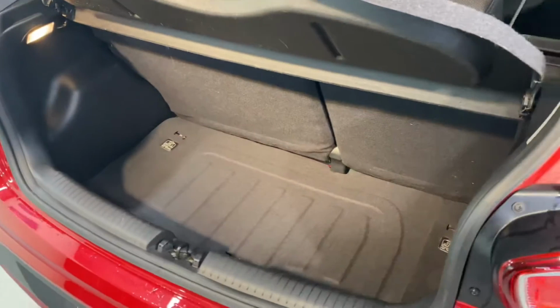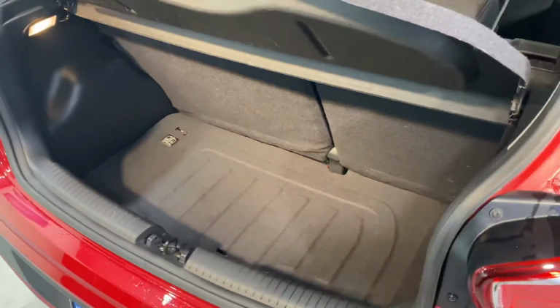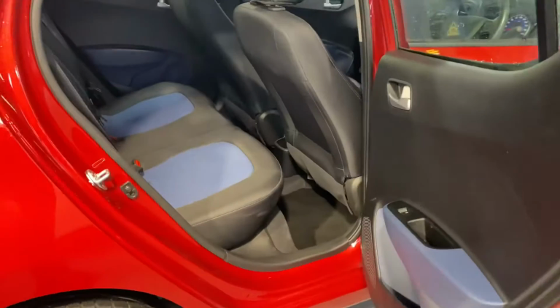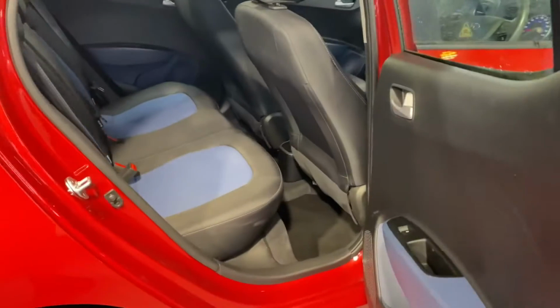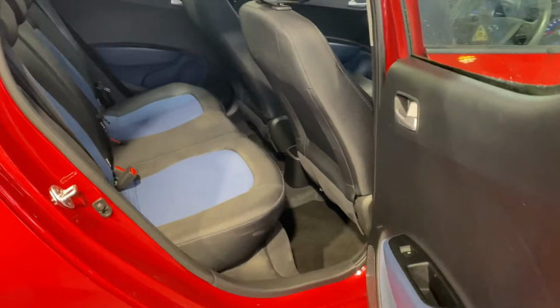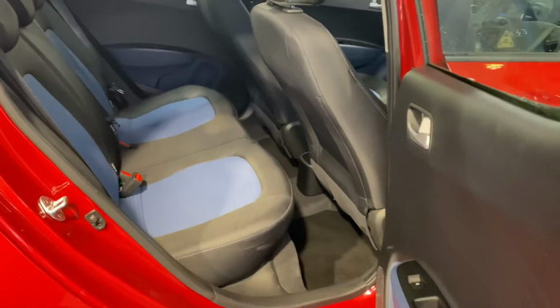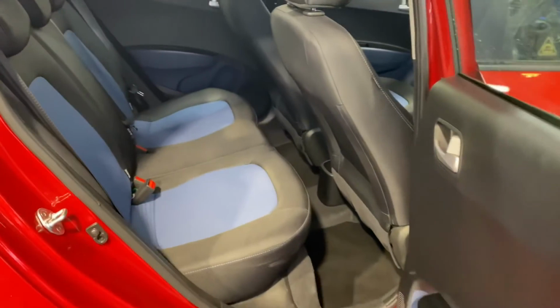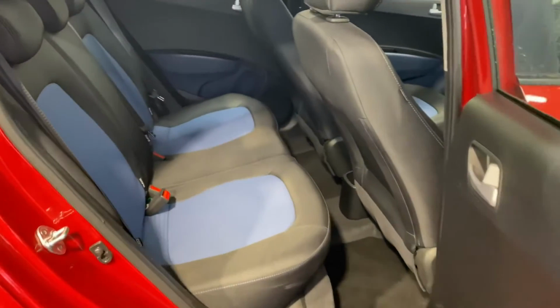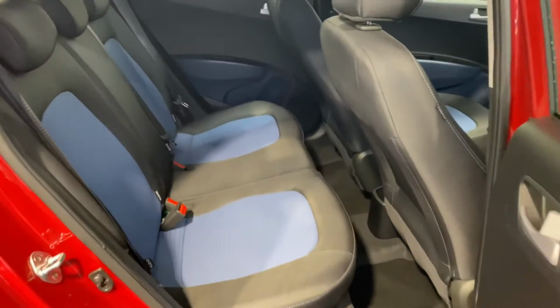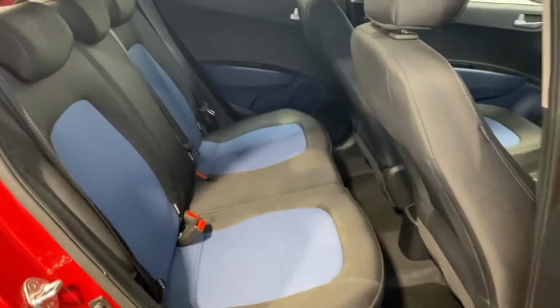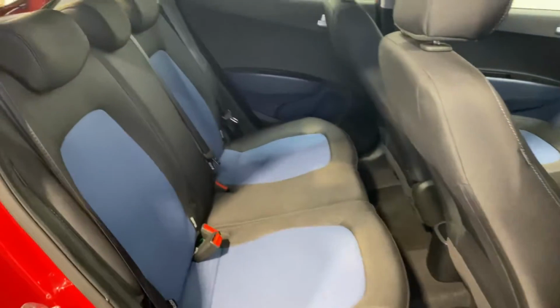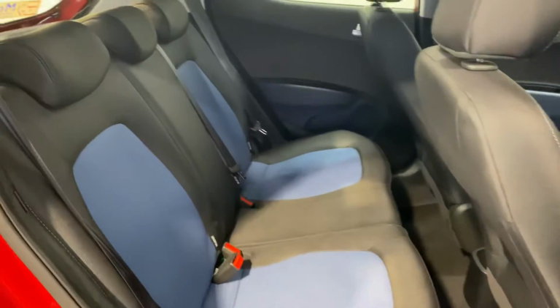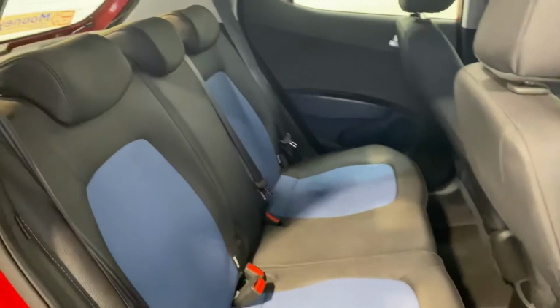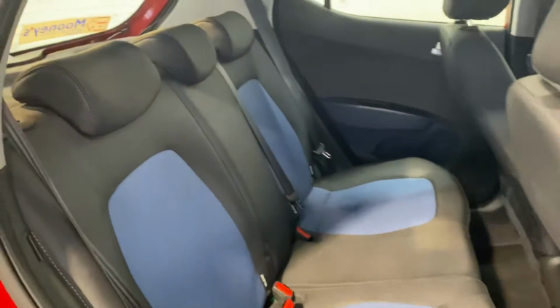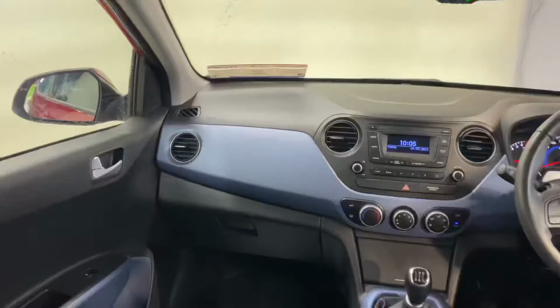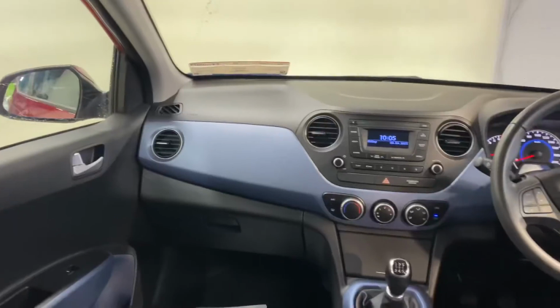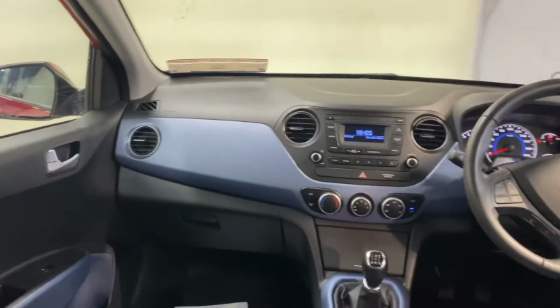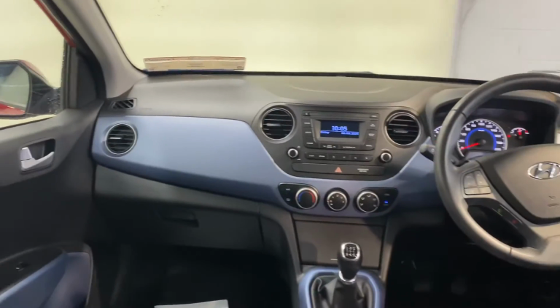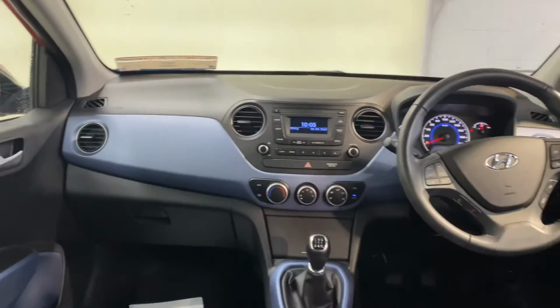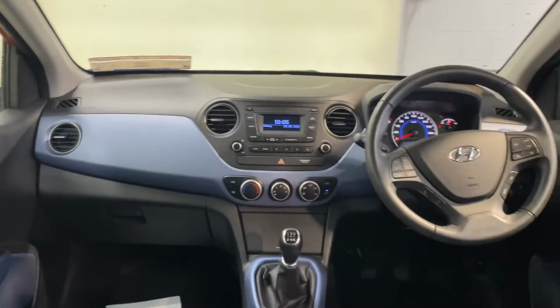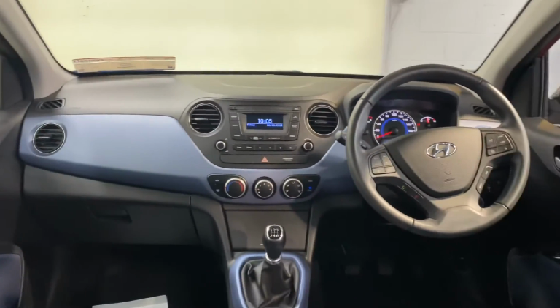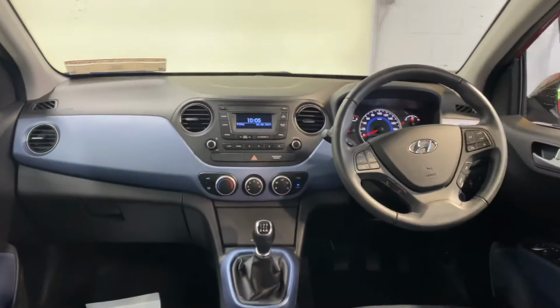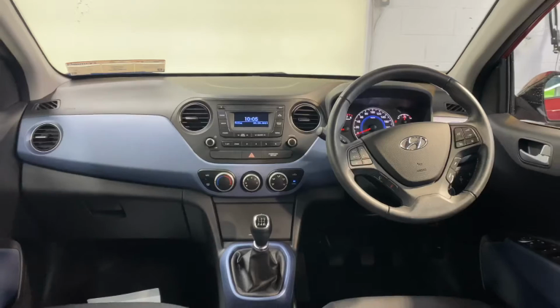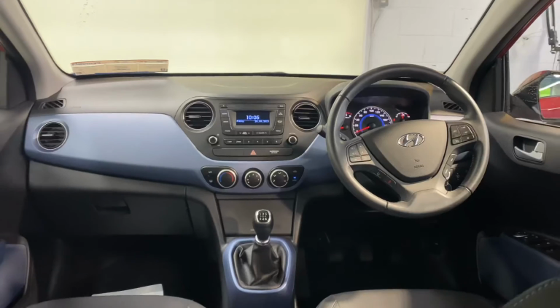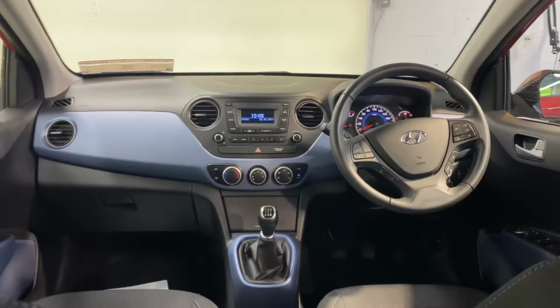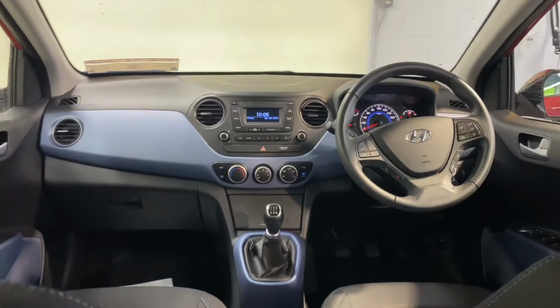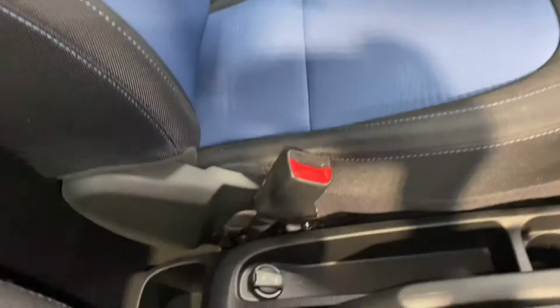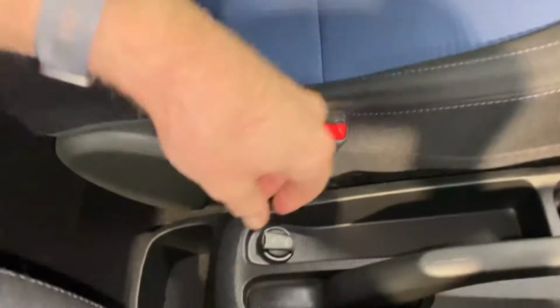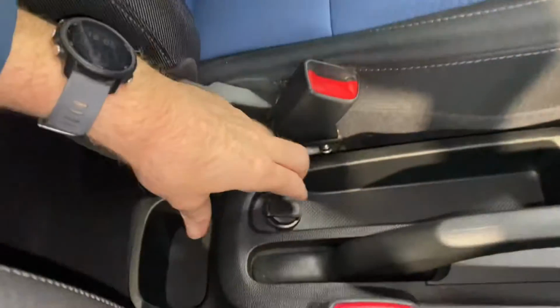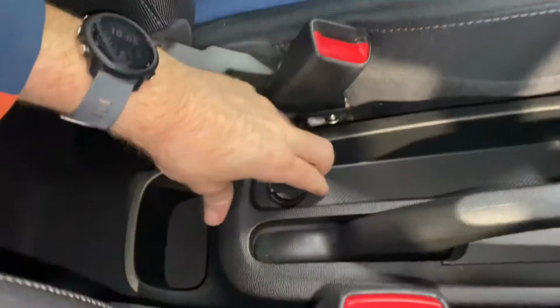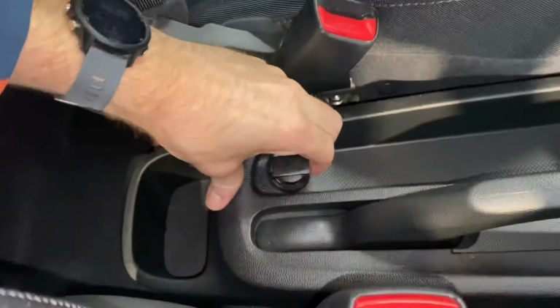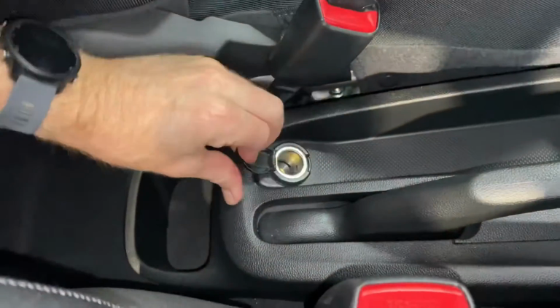It has those 14 inch alloy wheels. You get reverse parking sensors as an extra. It has the 1 litre turbo petrol engine.